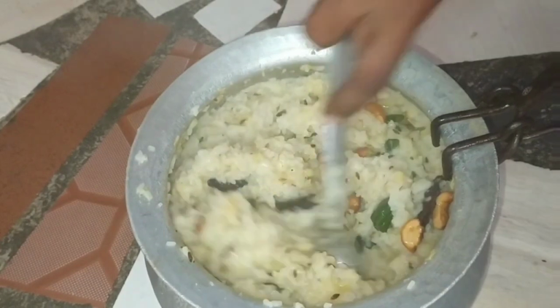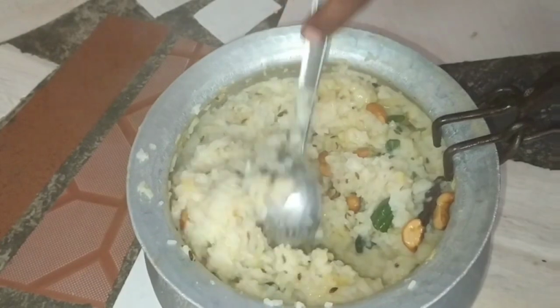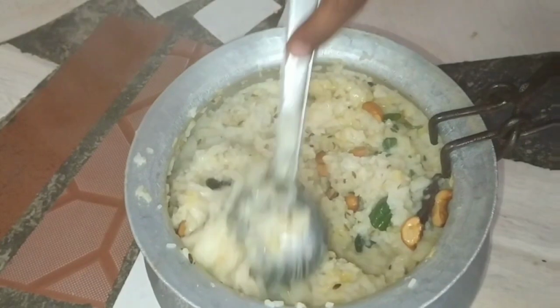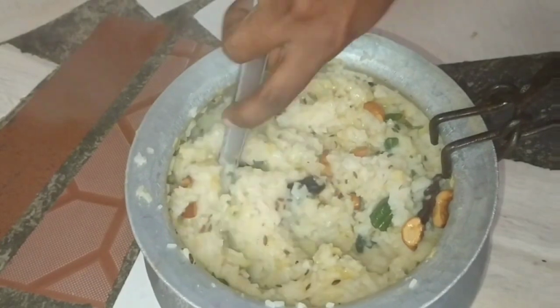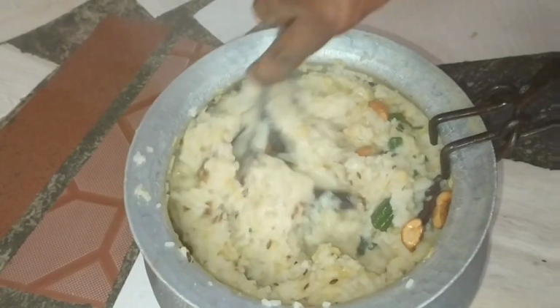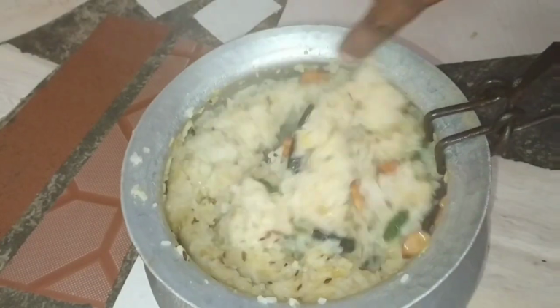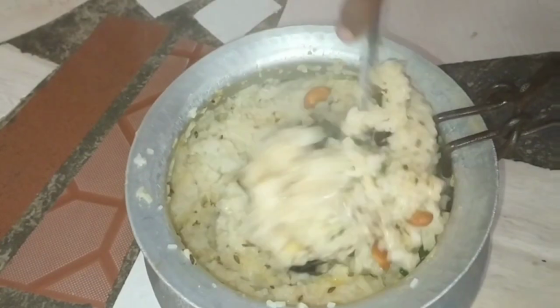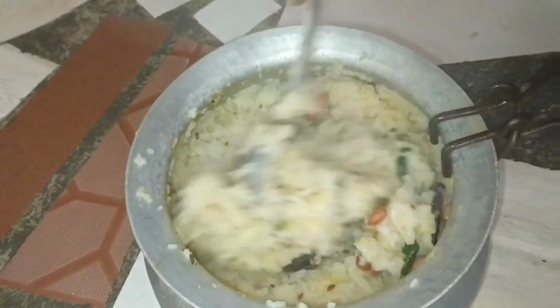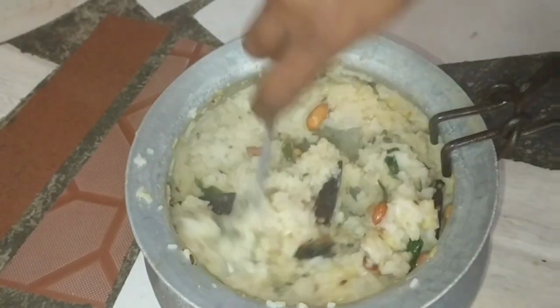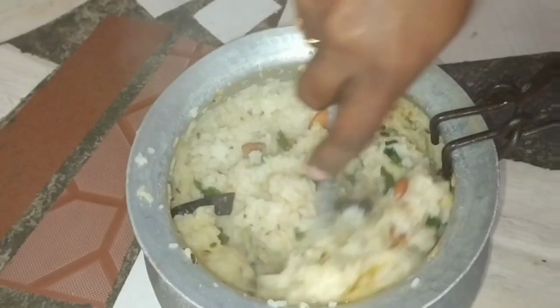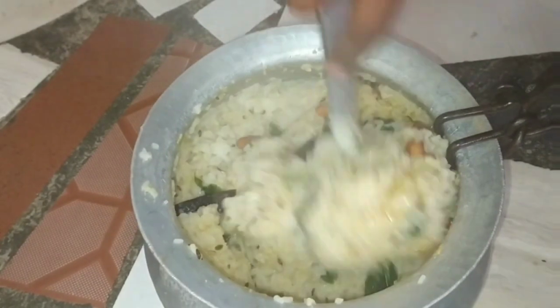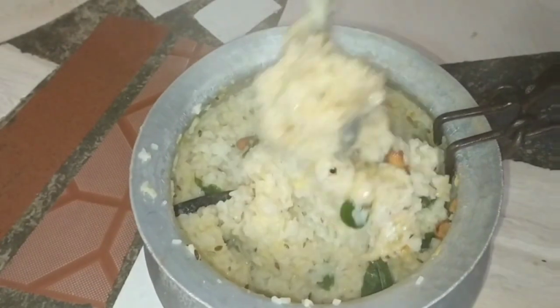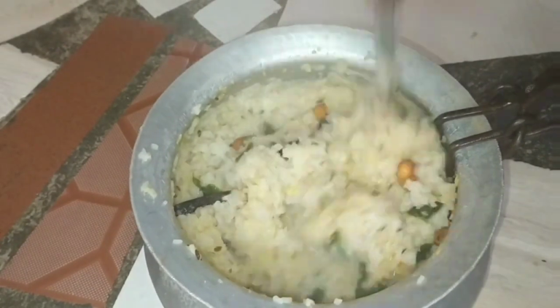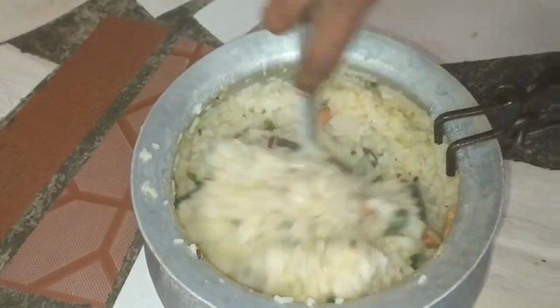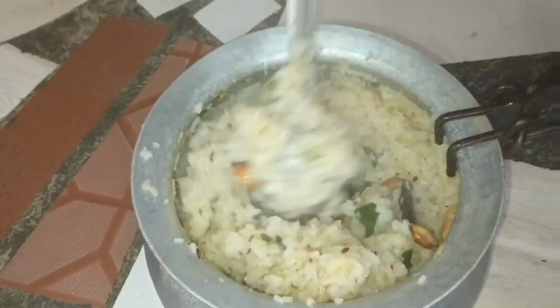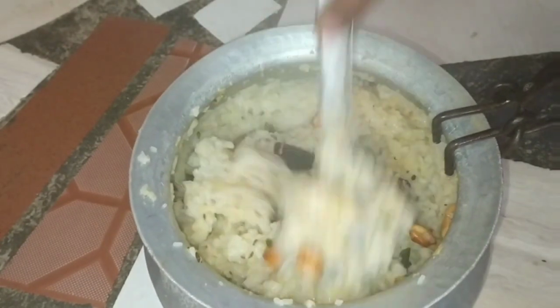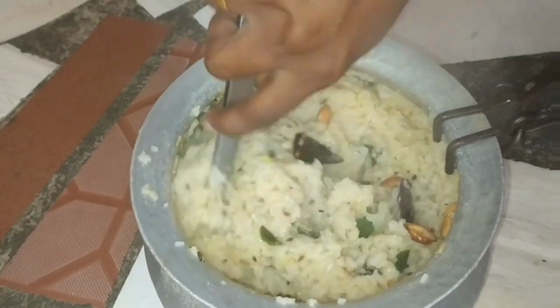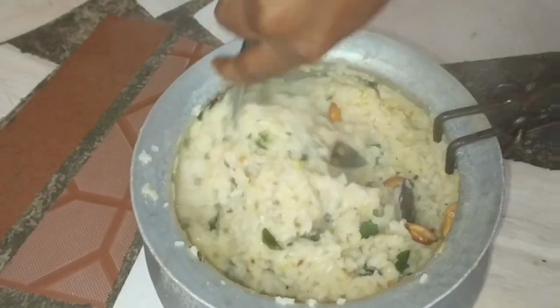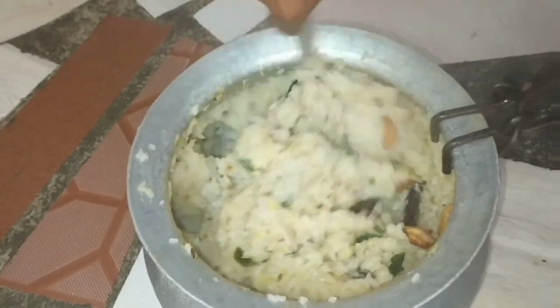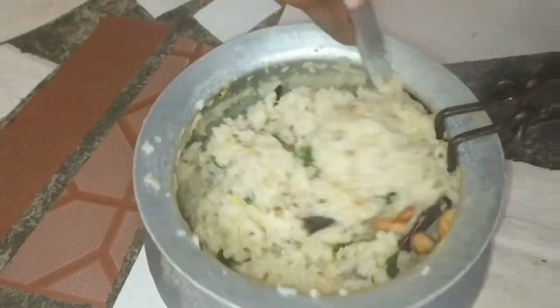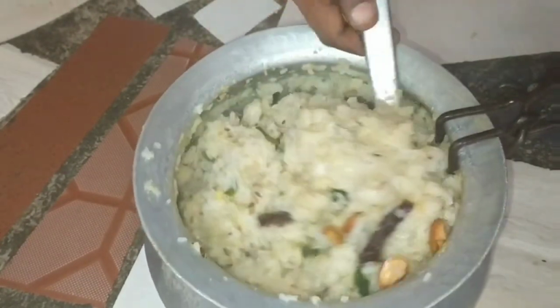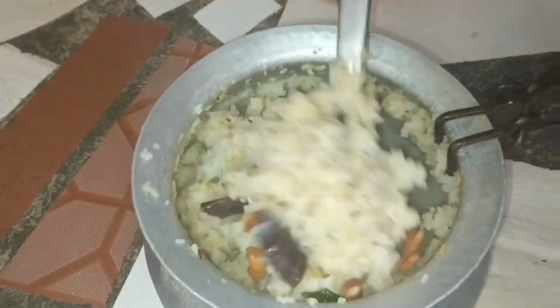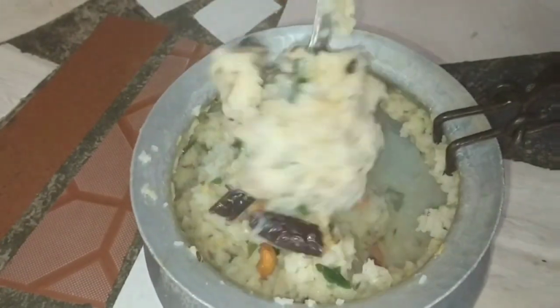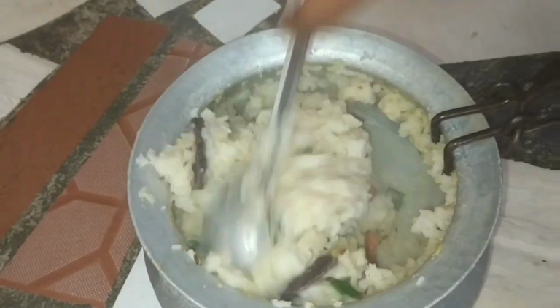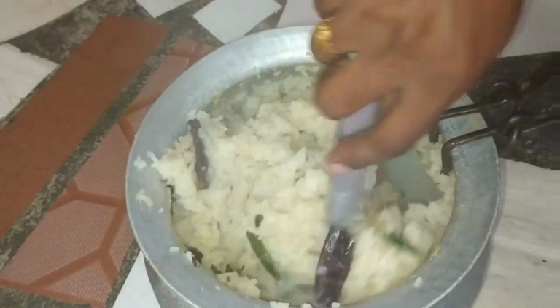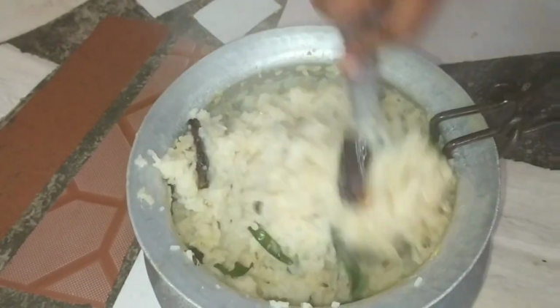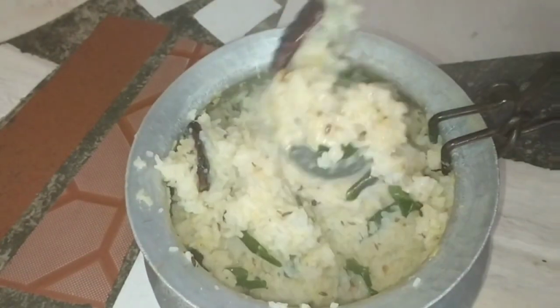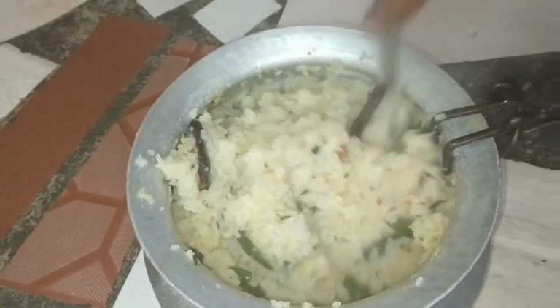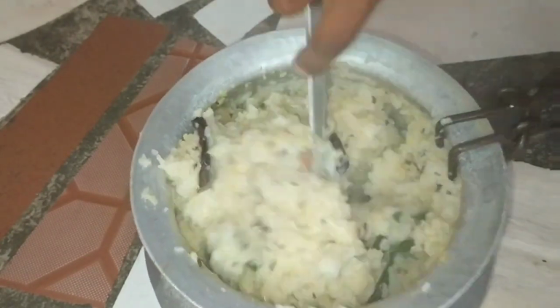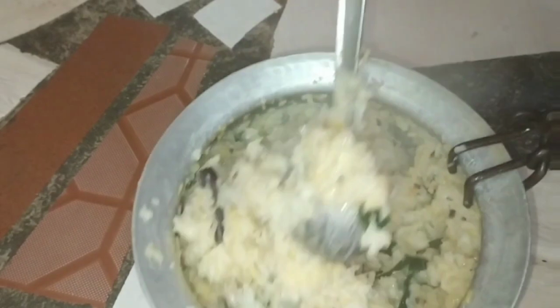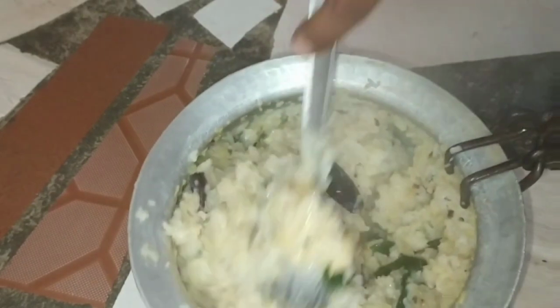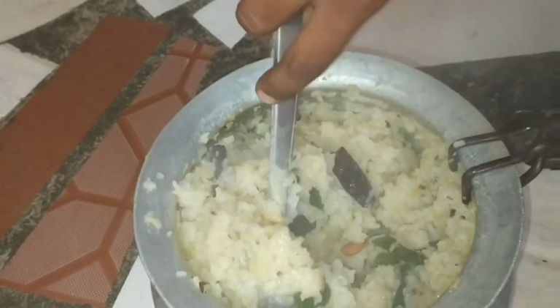I will show you a good recipe. It will be very tasty. I am going to make a taste in the temple and make it there.